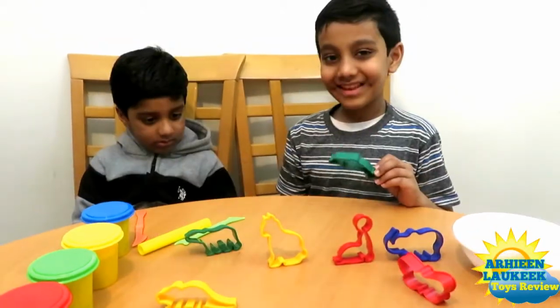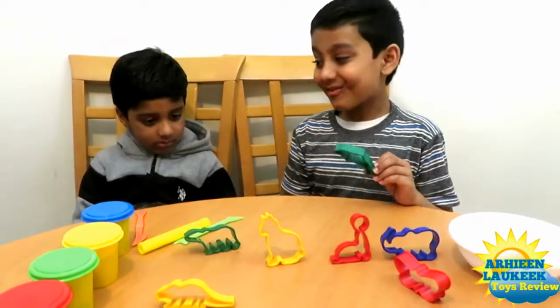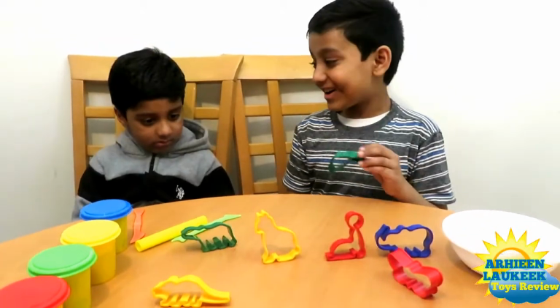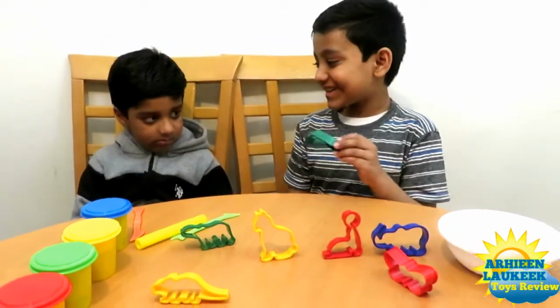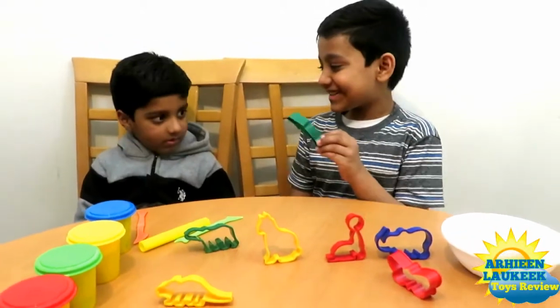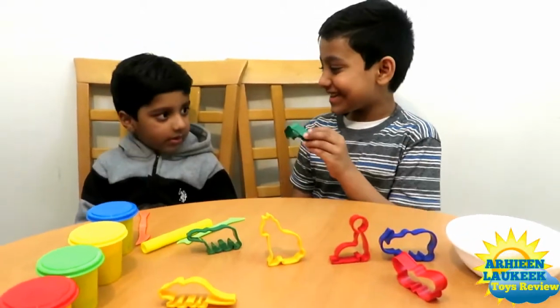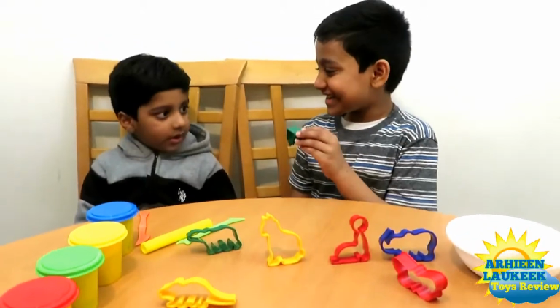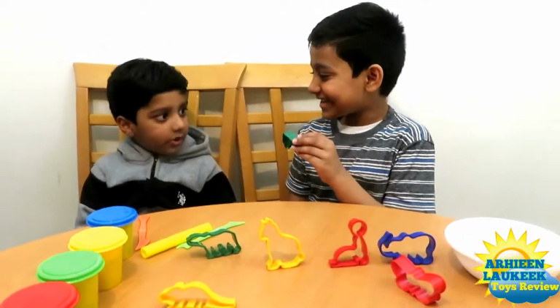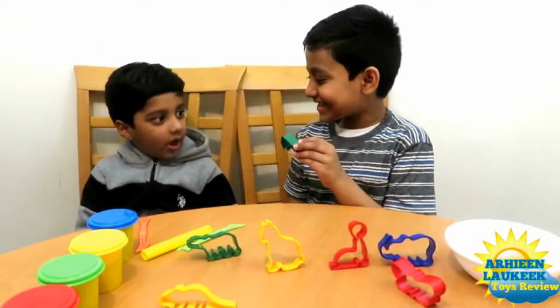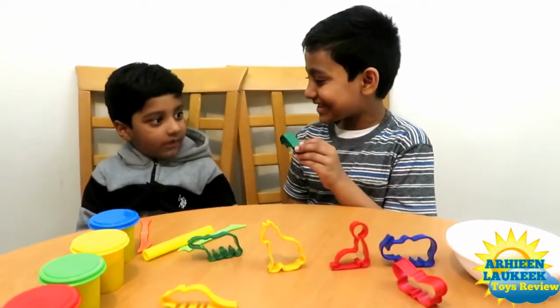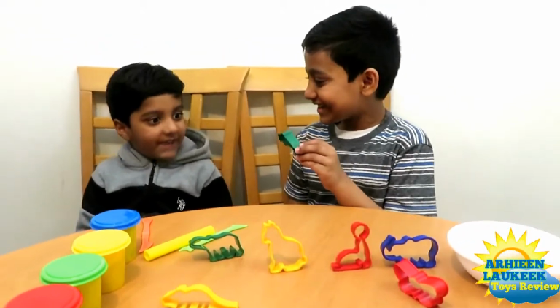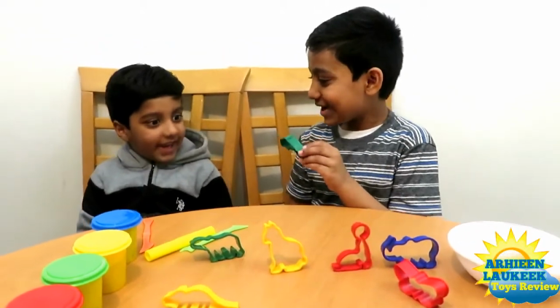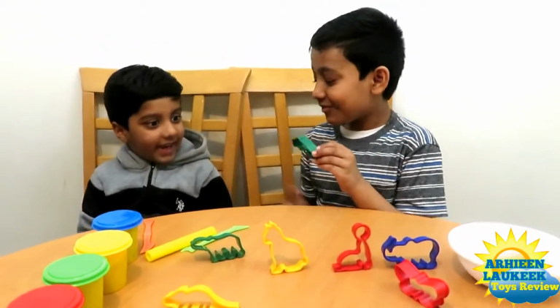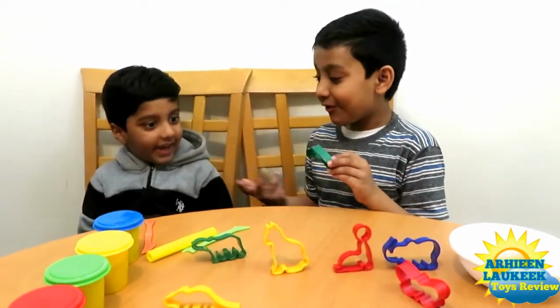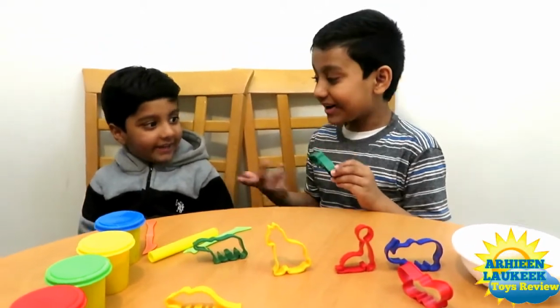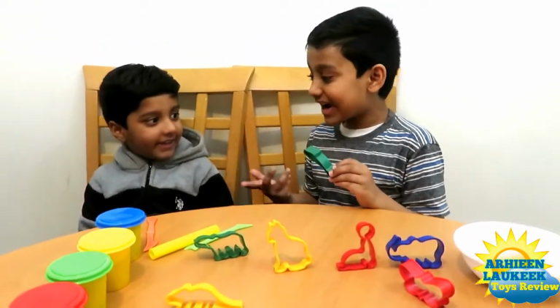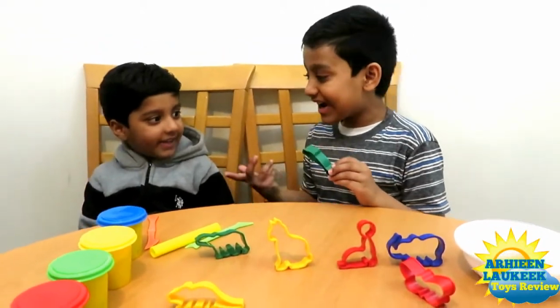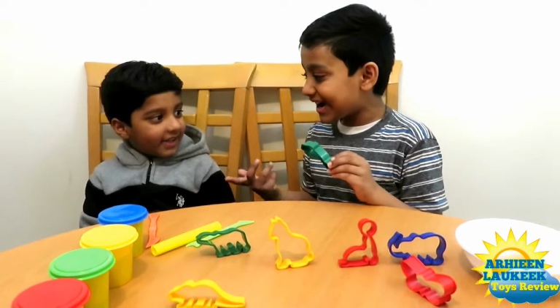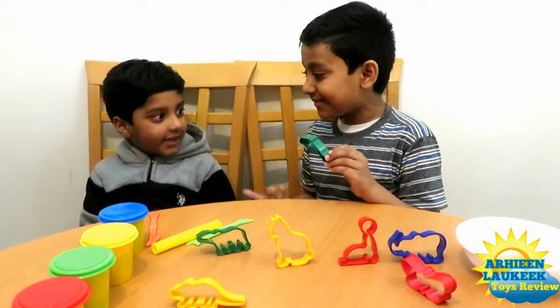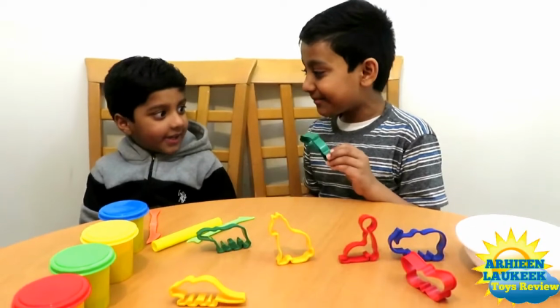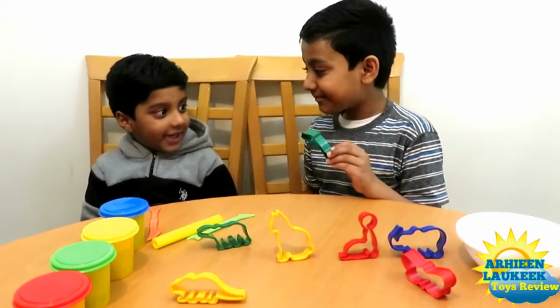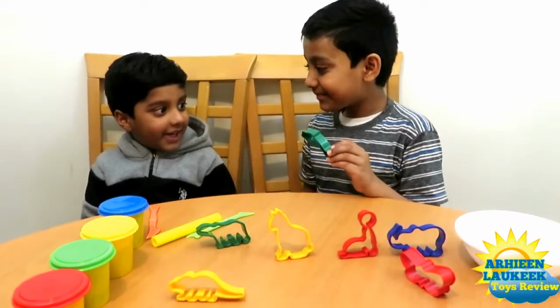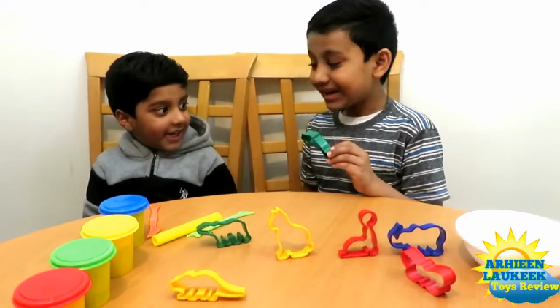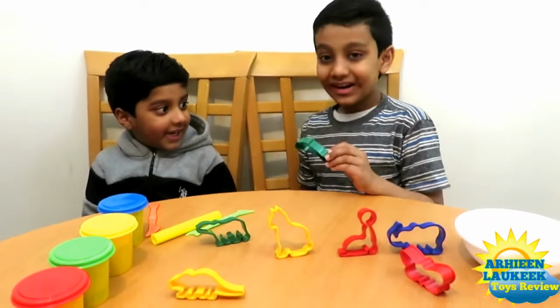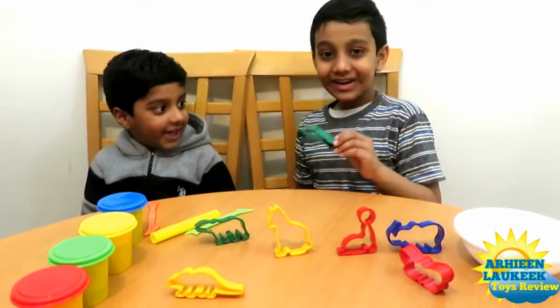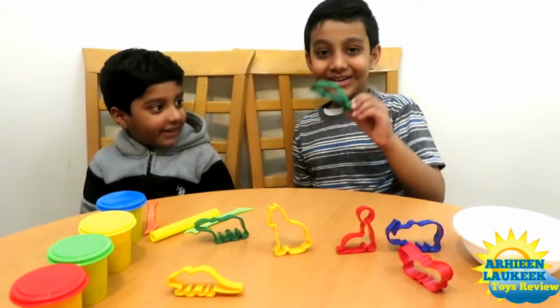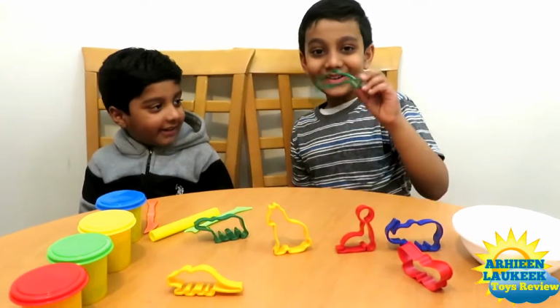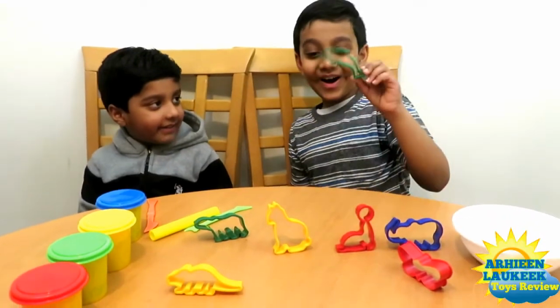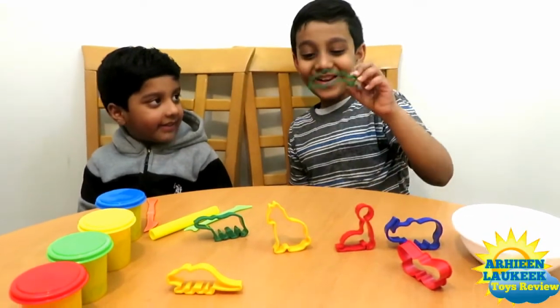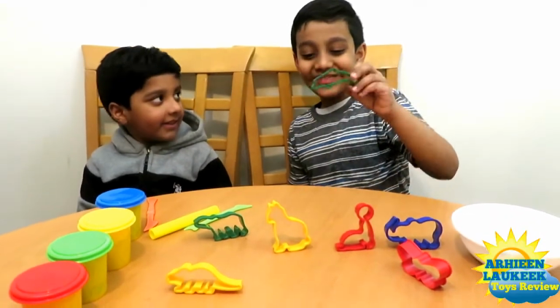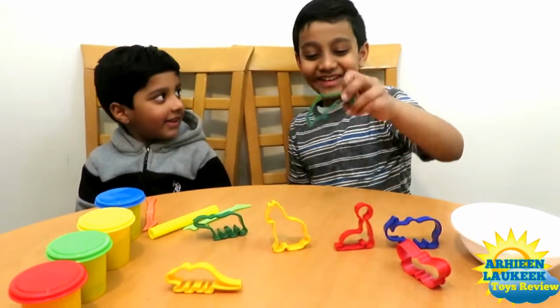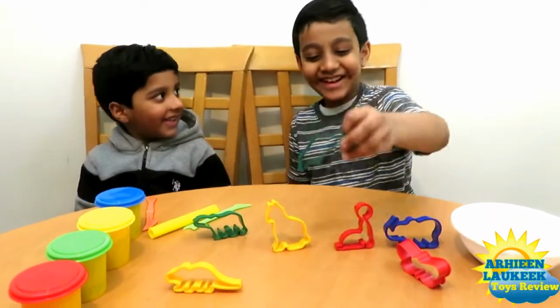What is this? Dolphin. What color? Green. Dolphin.